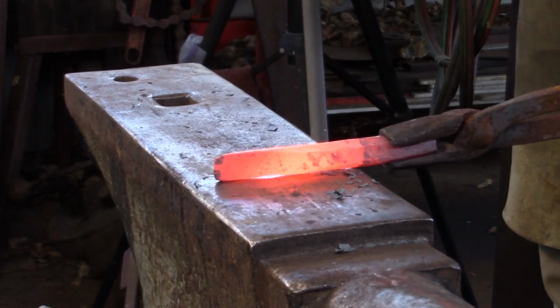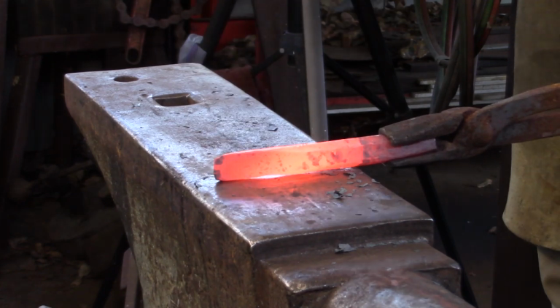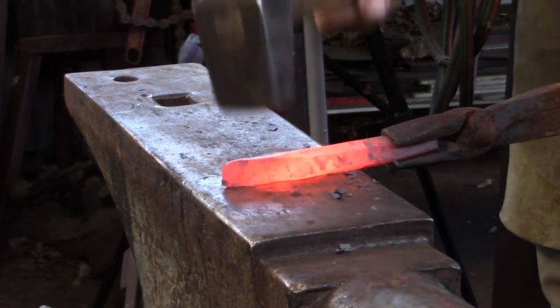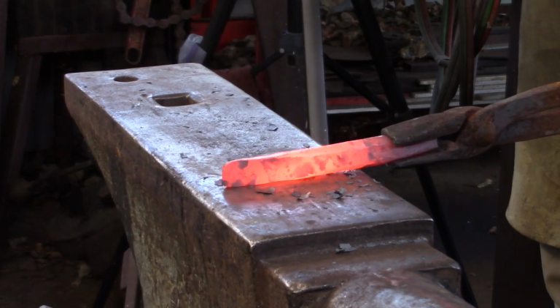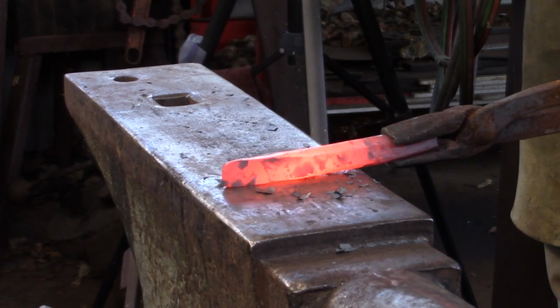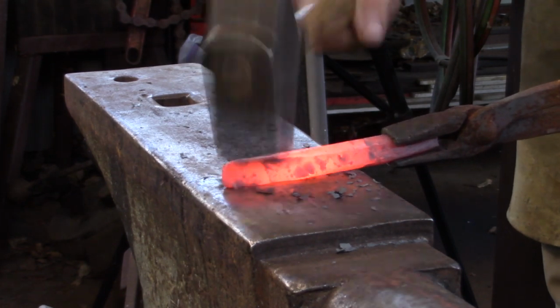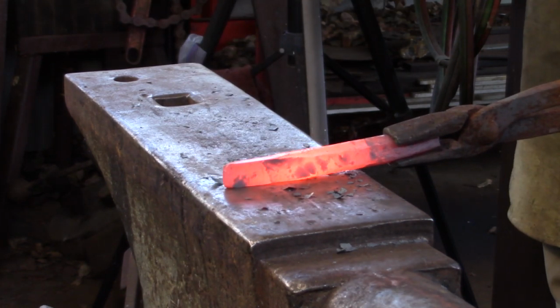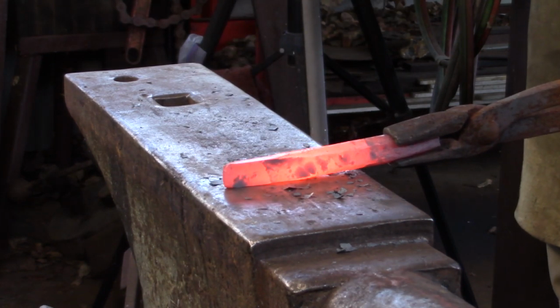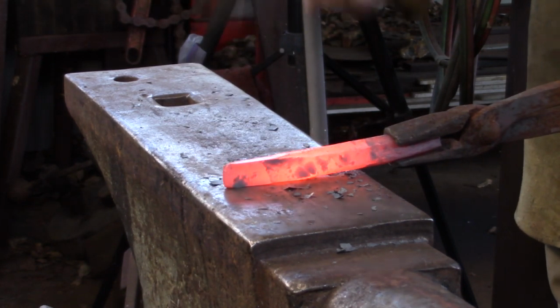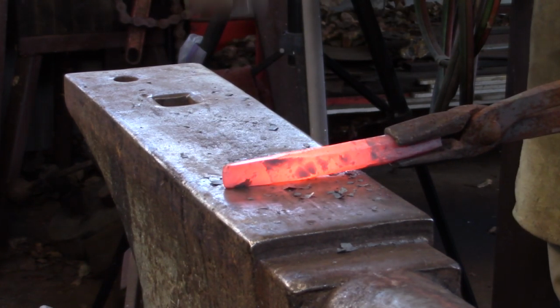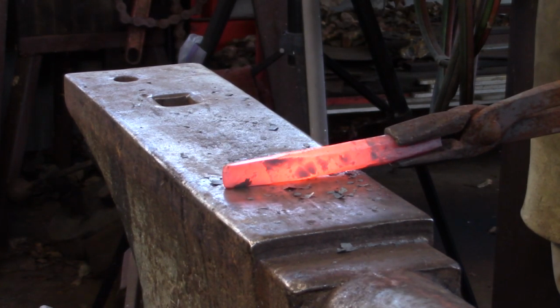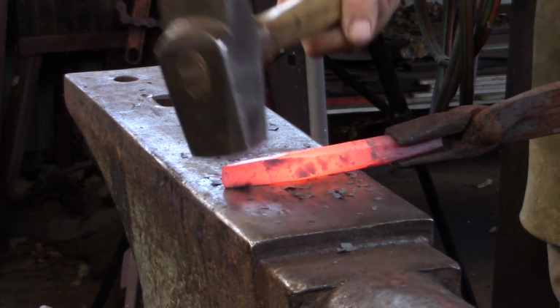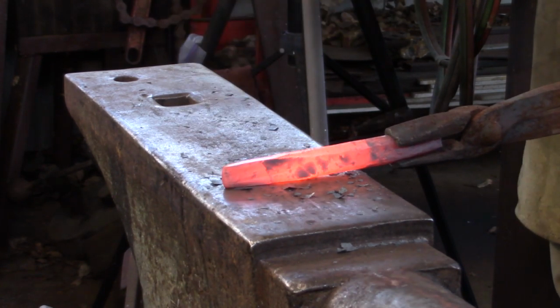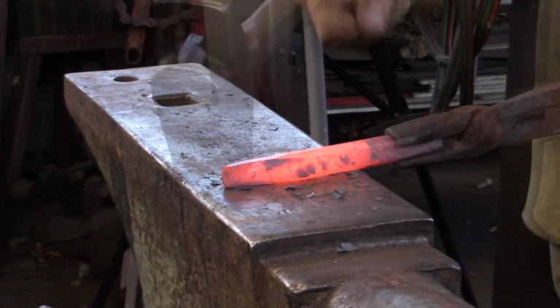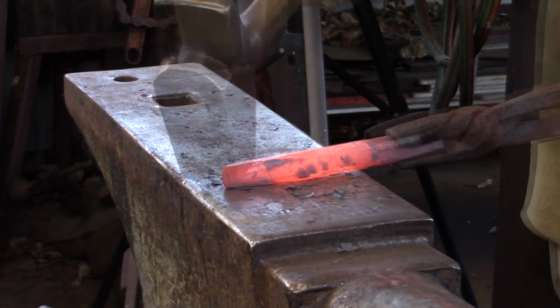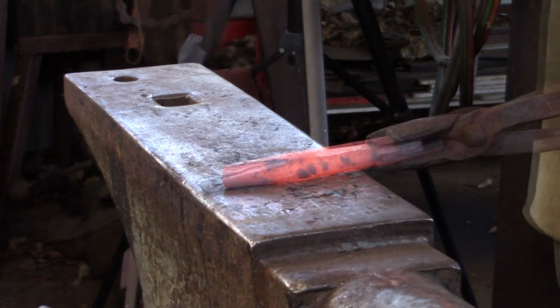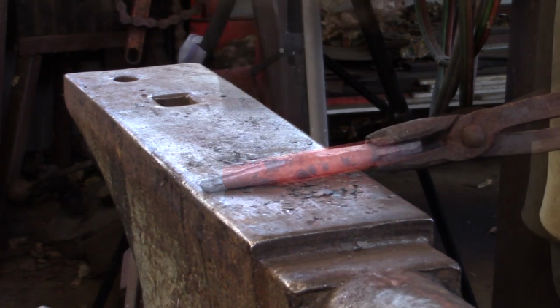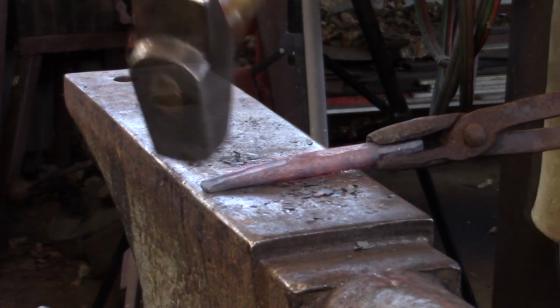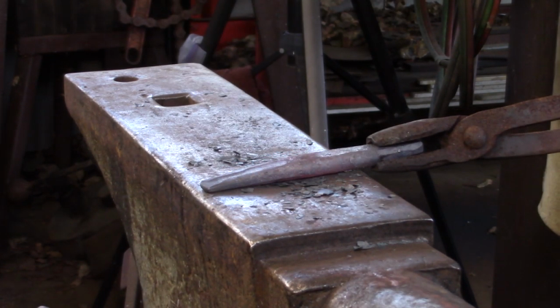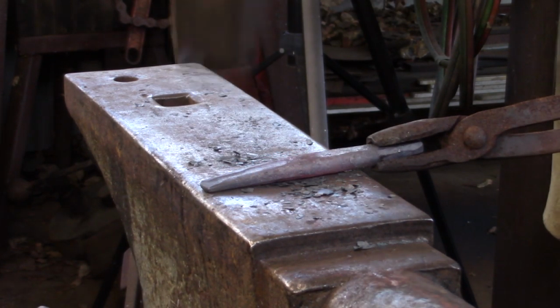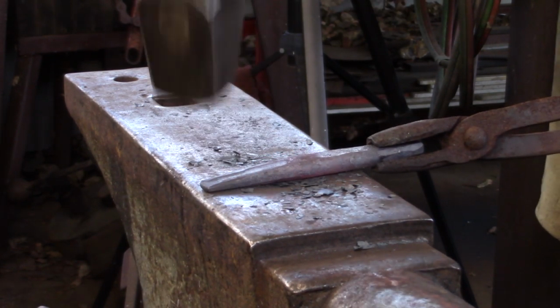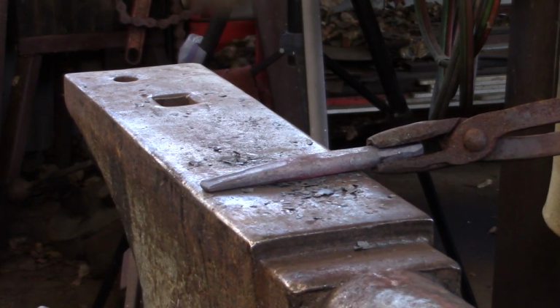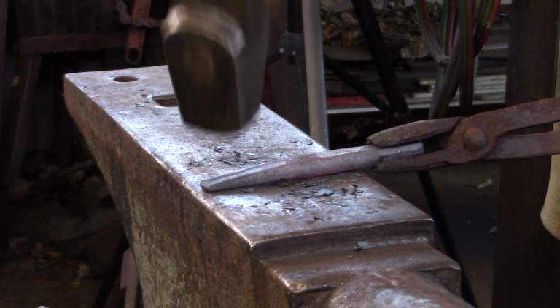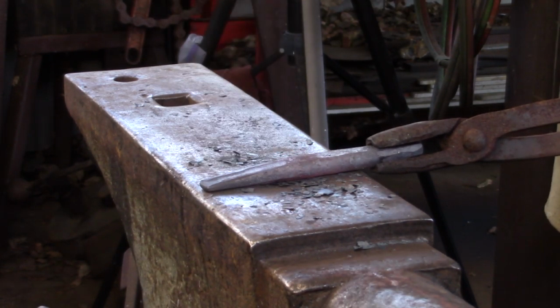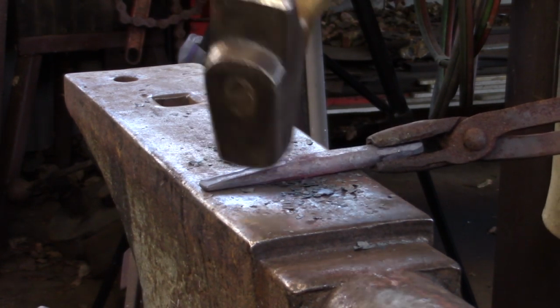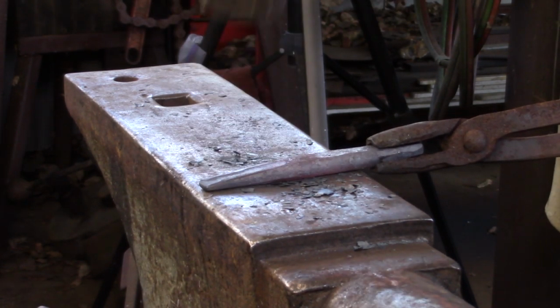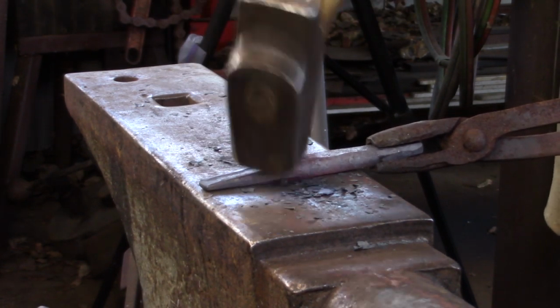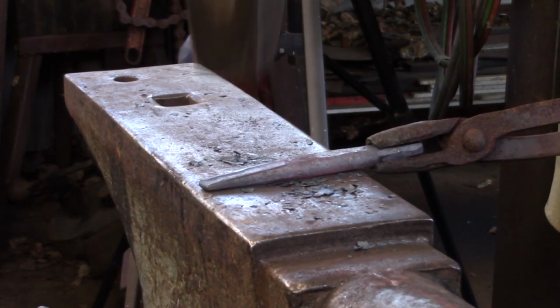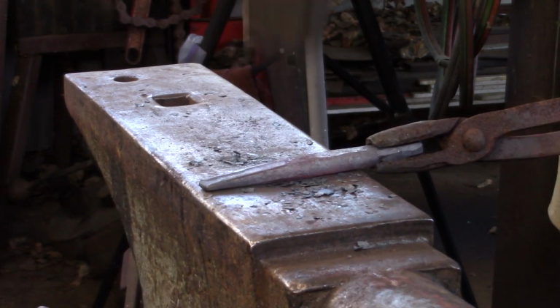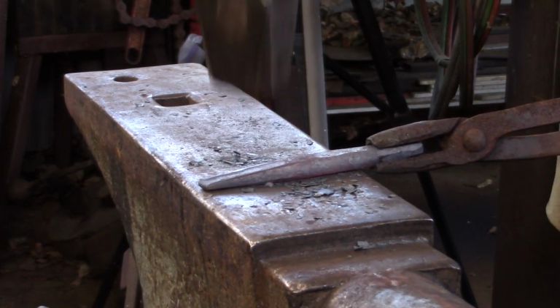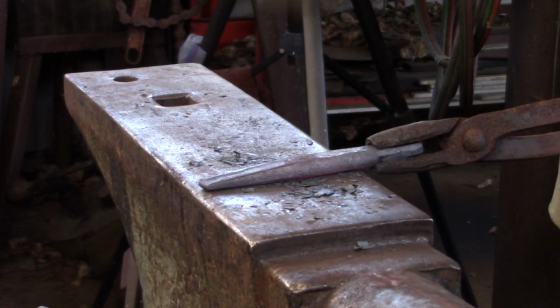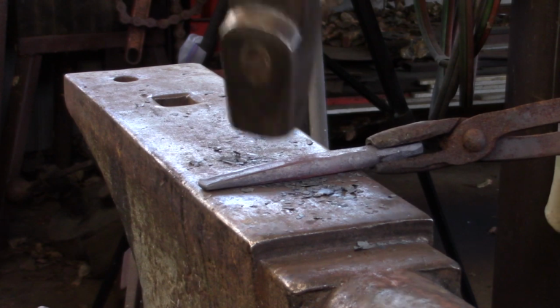Depending on your result, you might want to give the taper to the working end a little wipe over with your hot rasp.